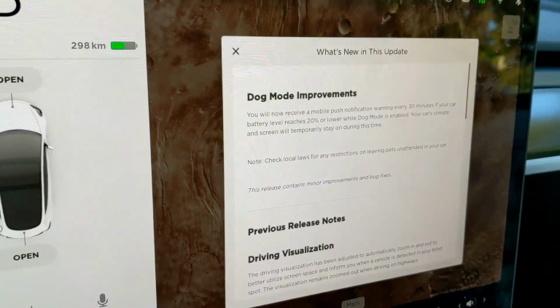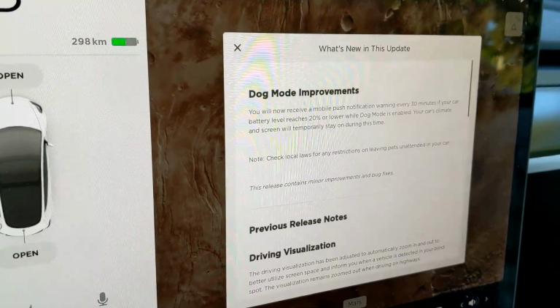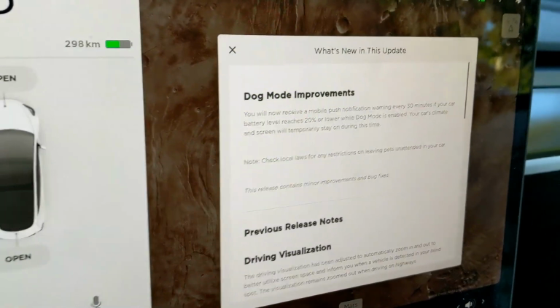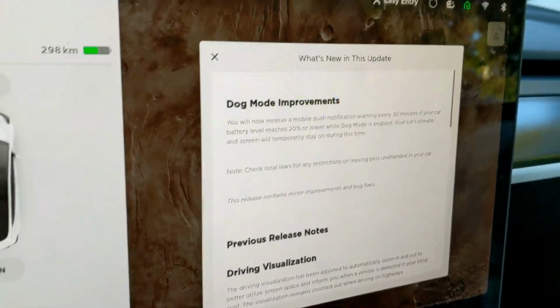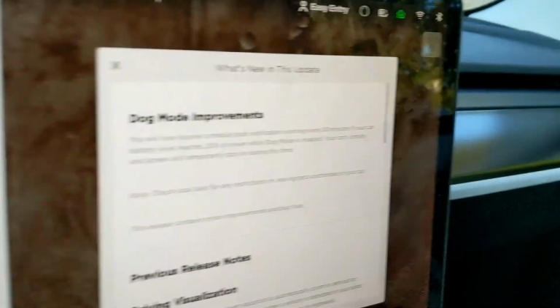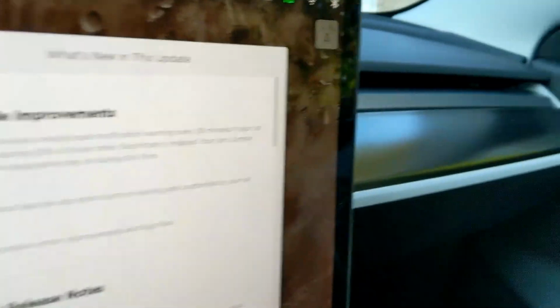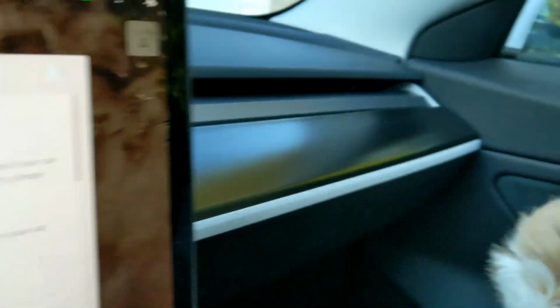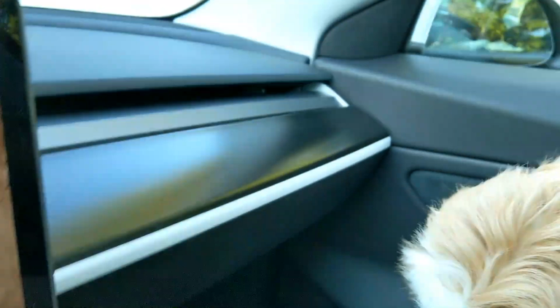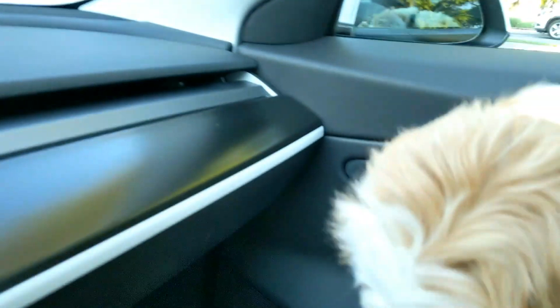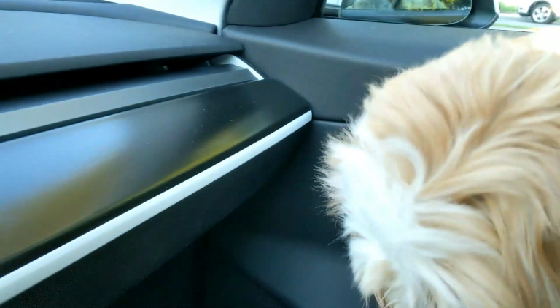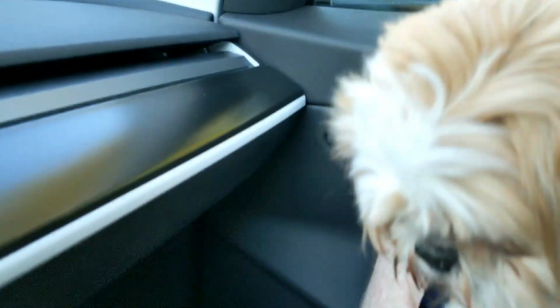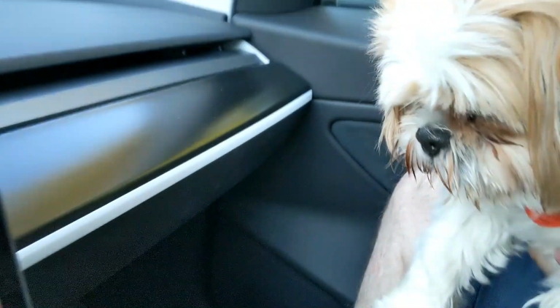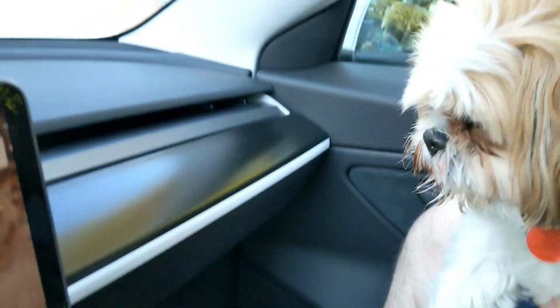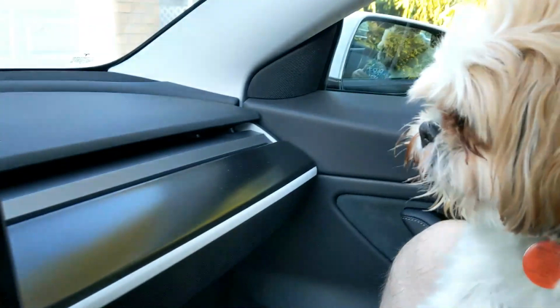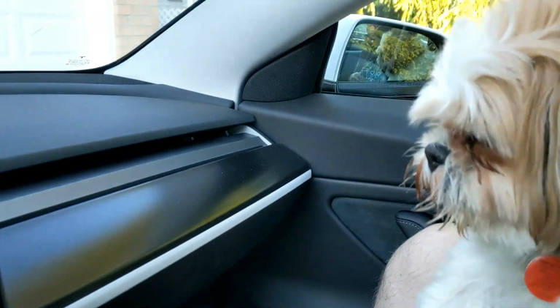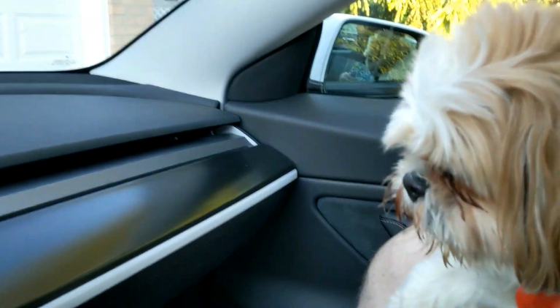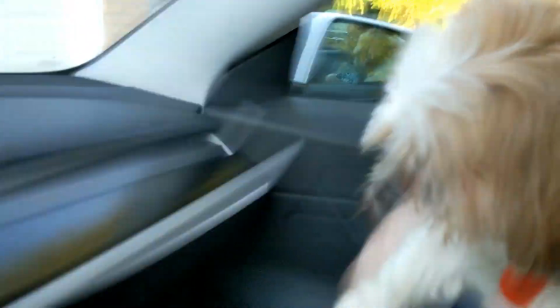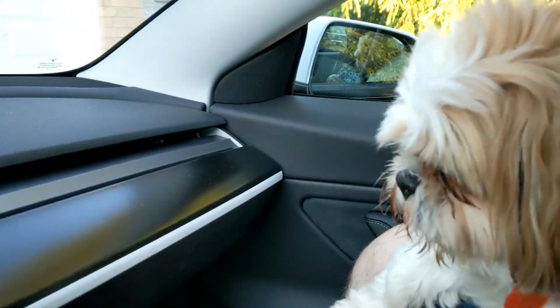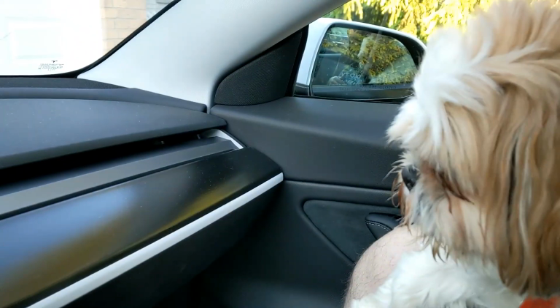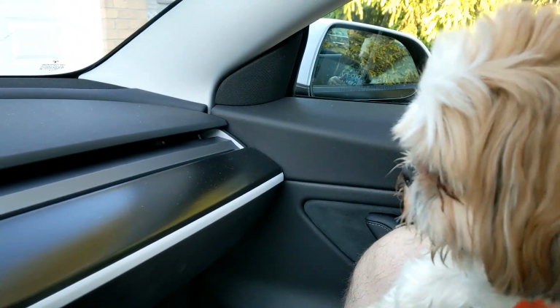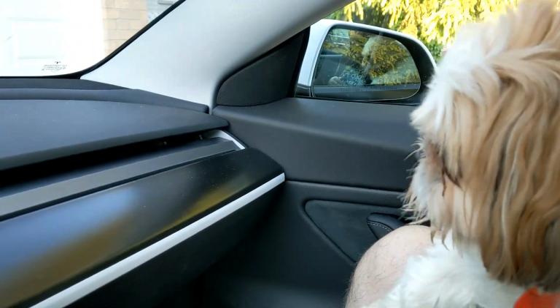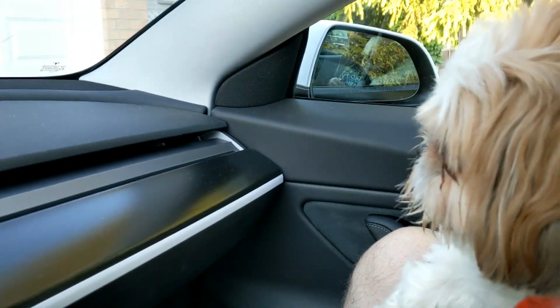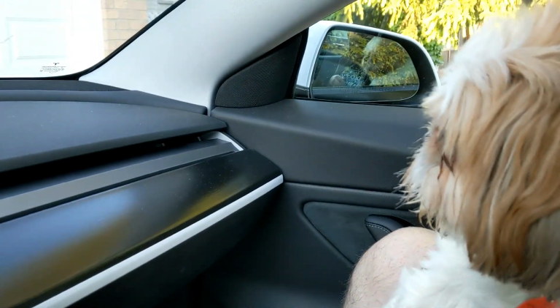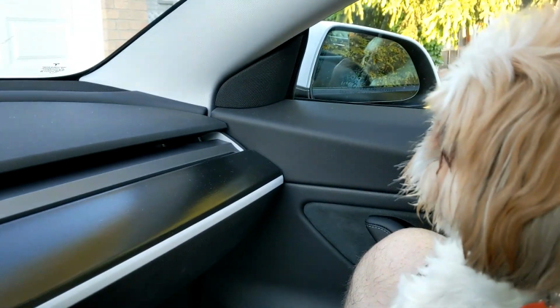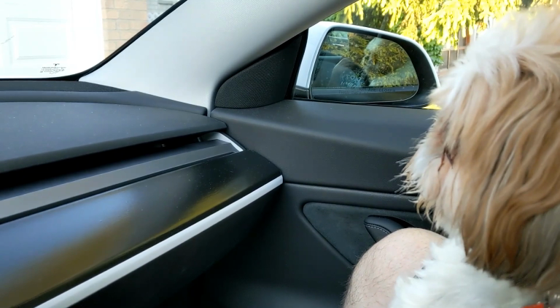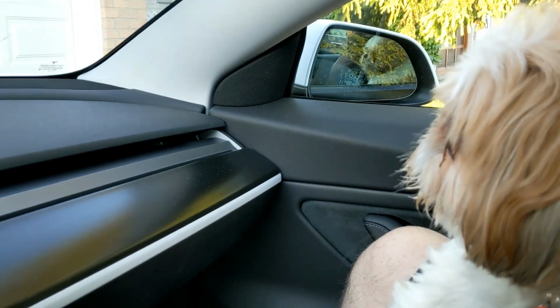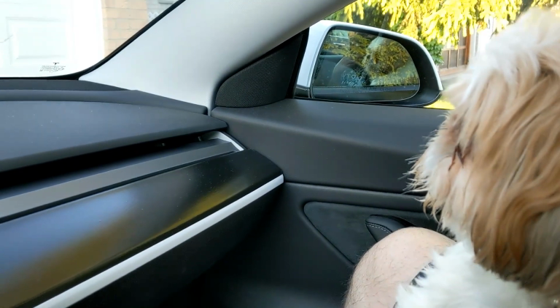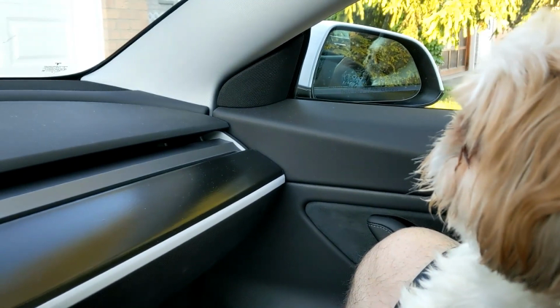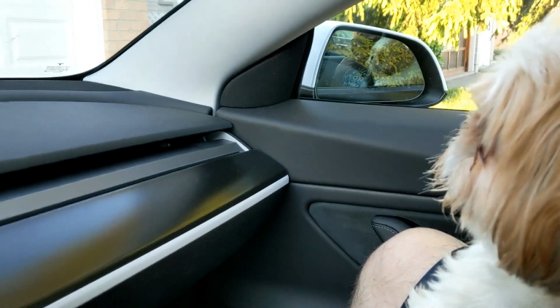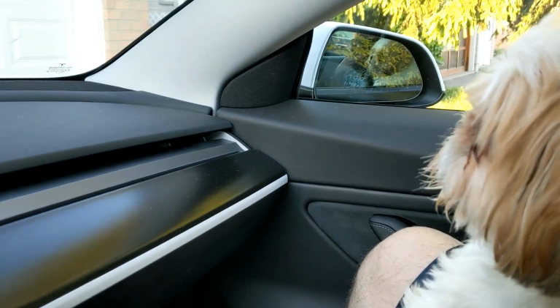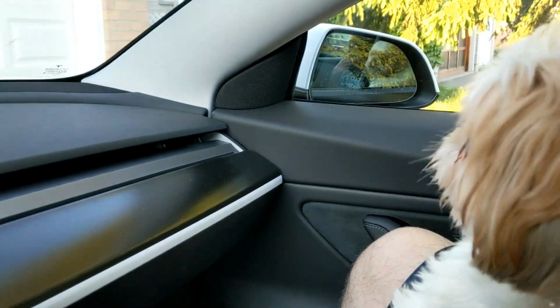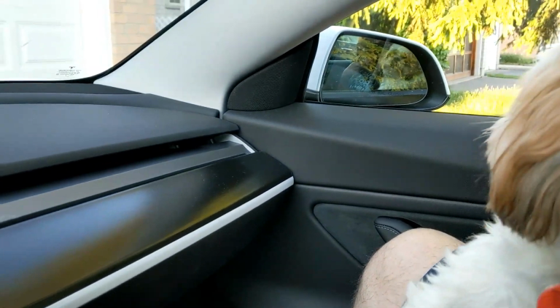So I thought it was most appropriate to bring my Frunk Puppy in the car to talk about this update. So there's Joy right there.